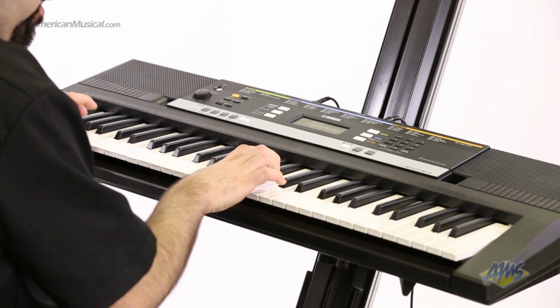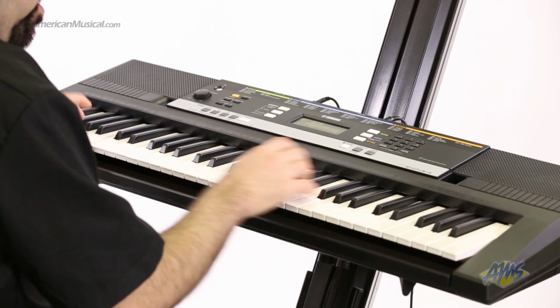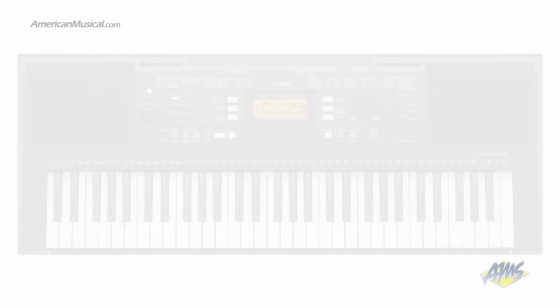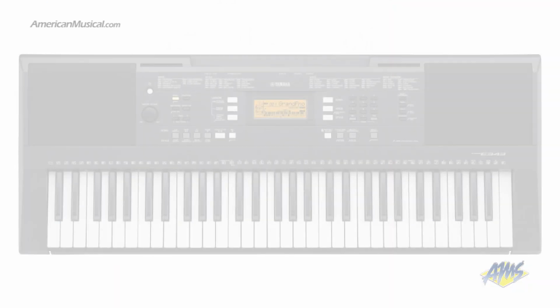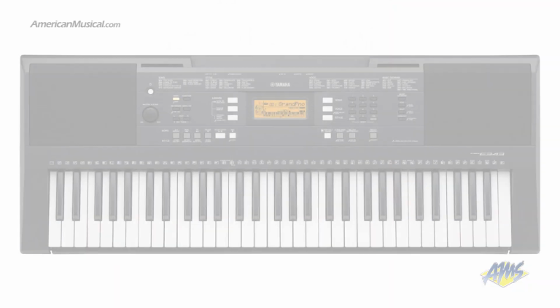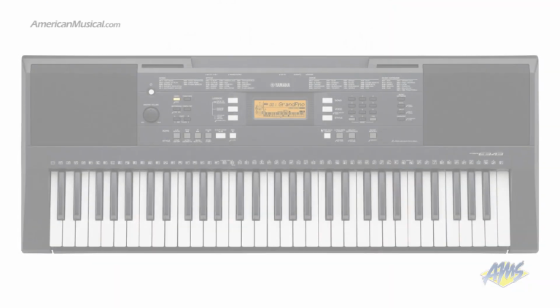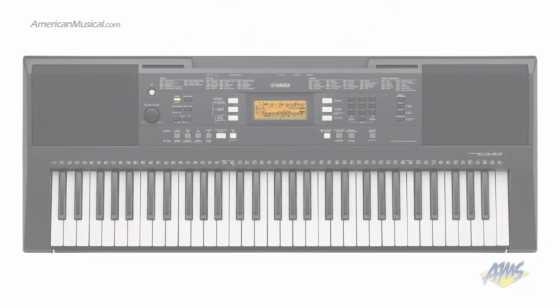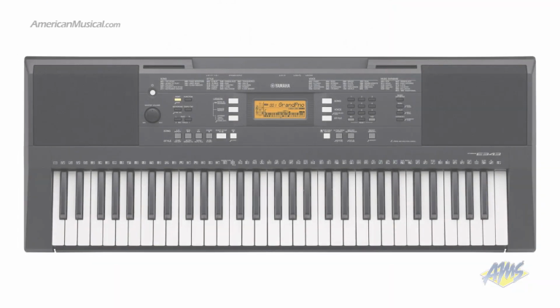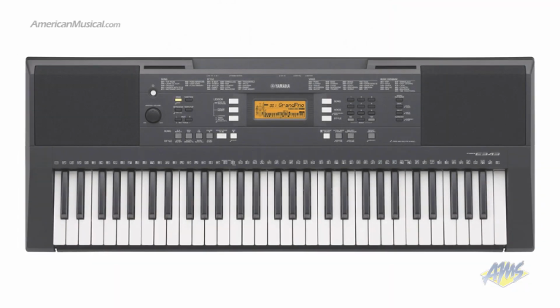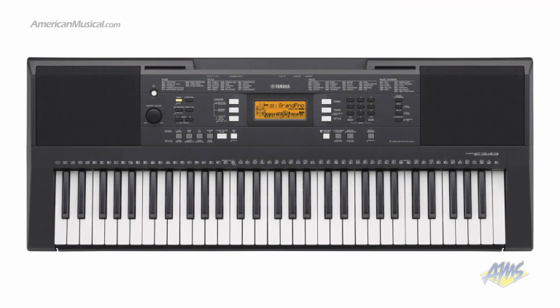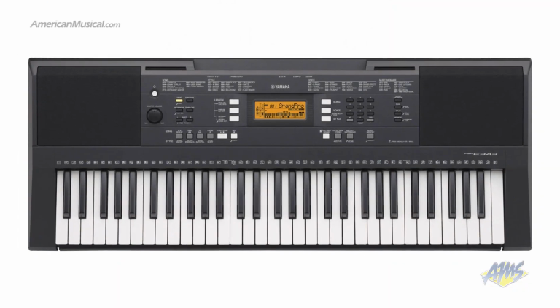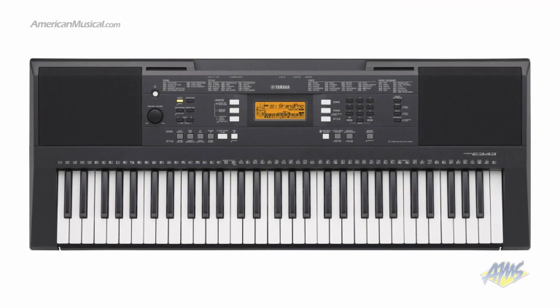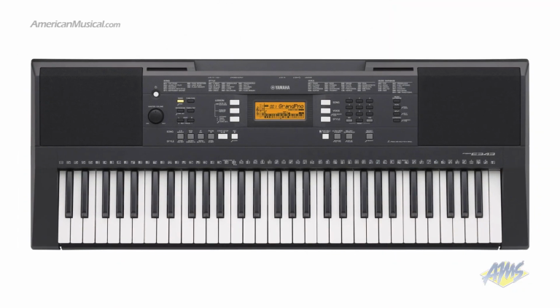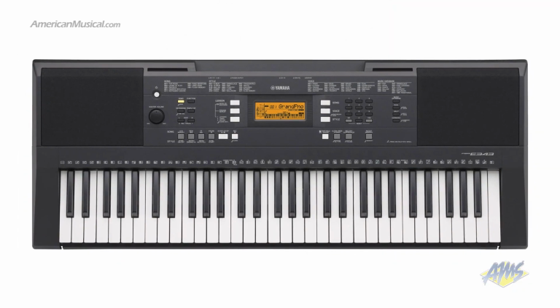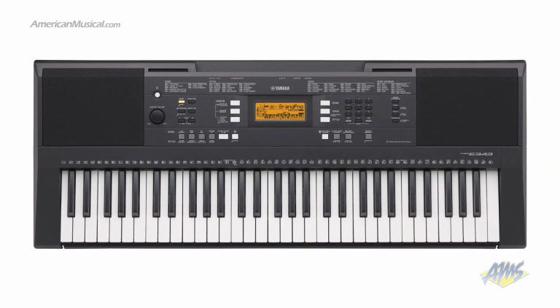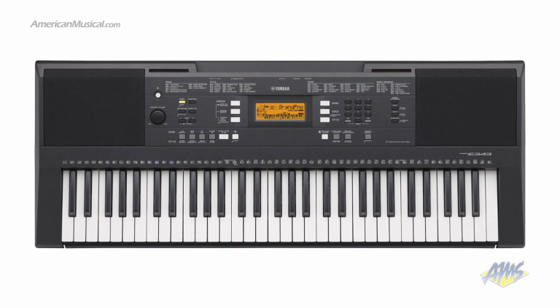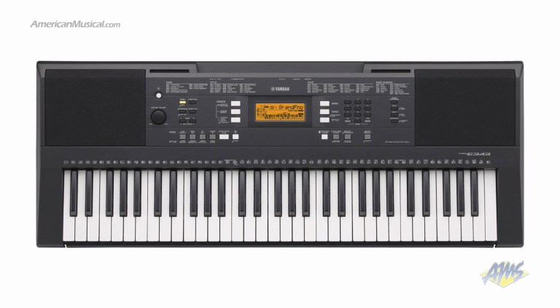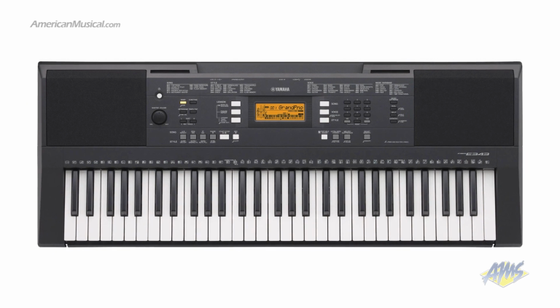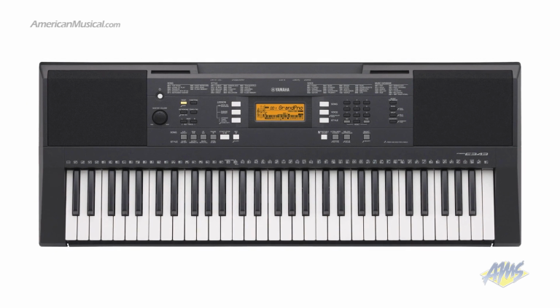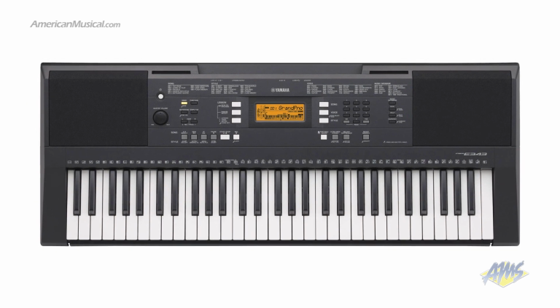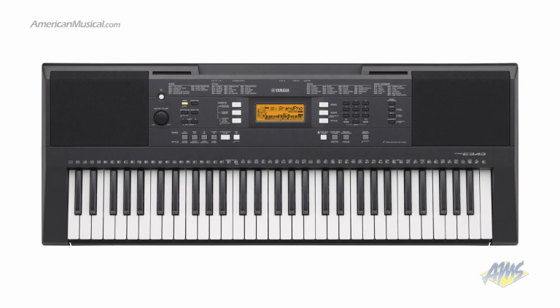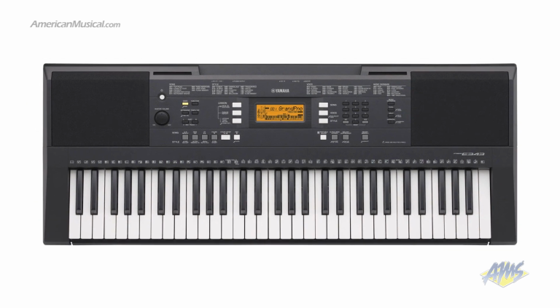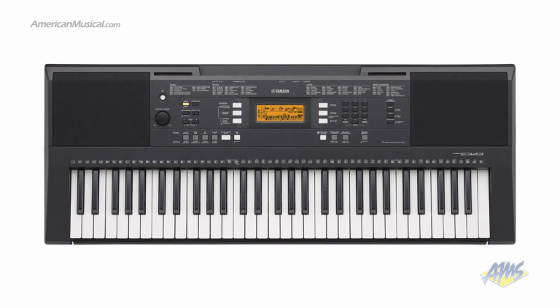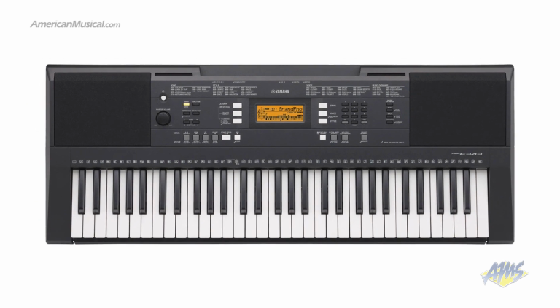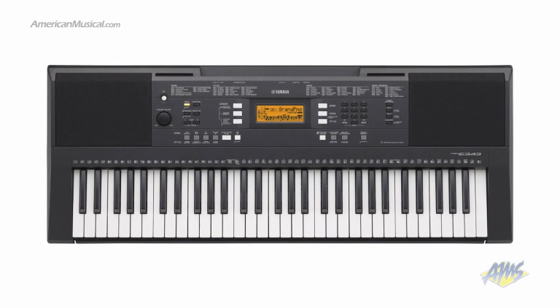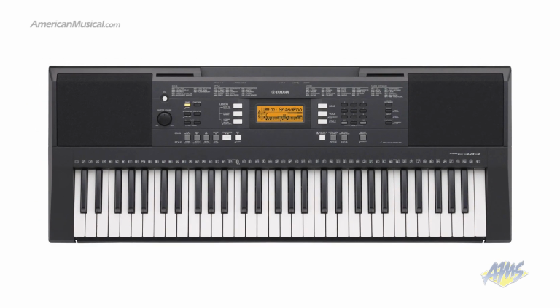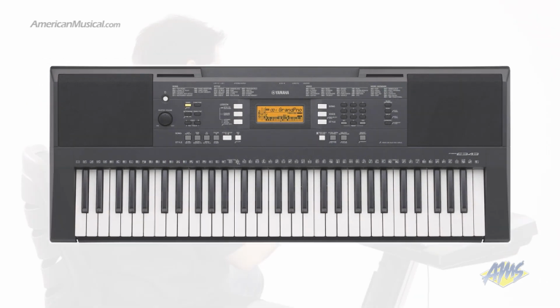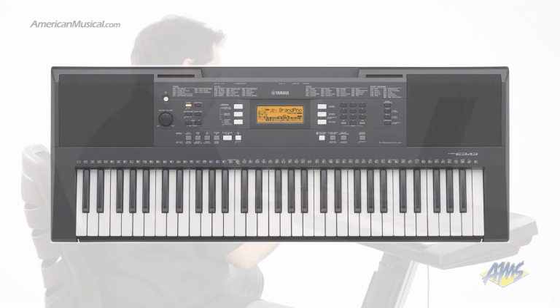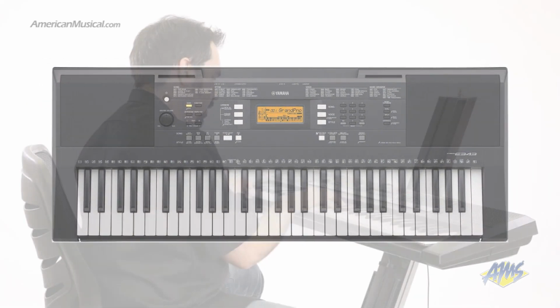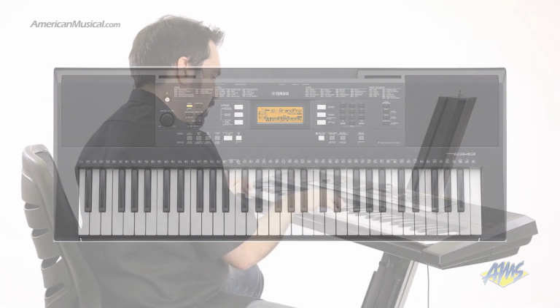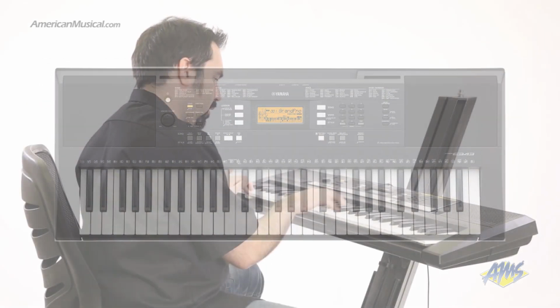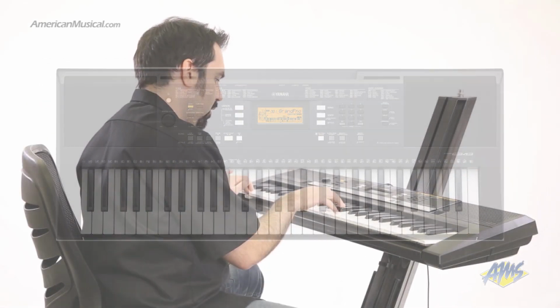If you're looking for a touch-sensitive version, then check out the Yamaha PSR-E343.